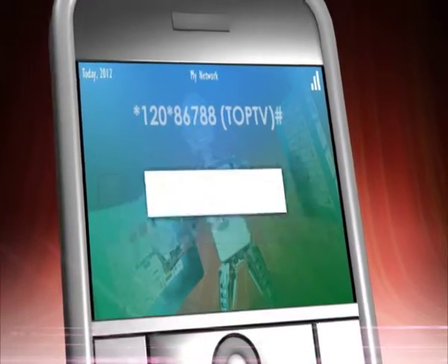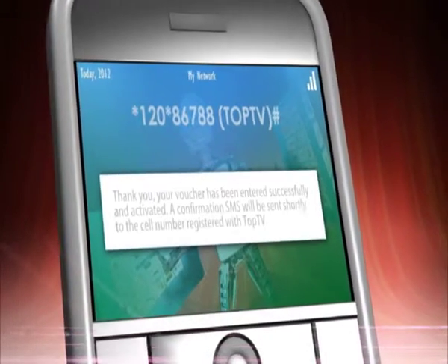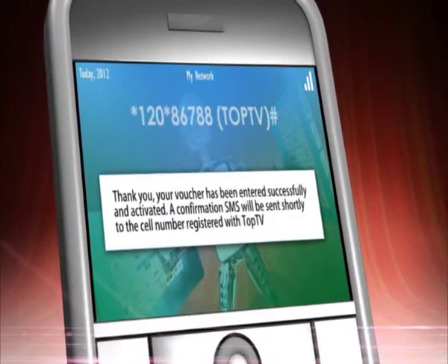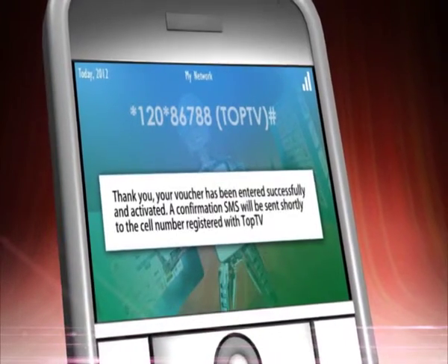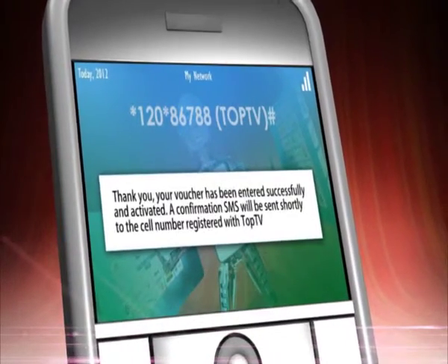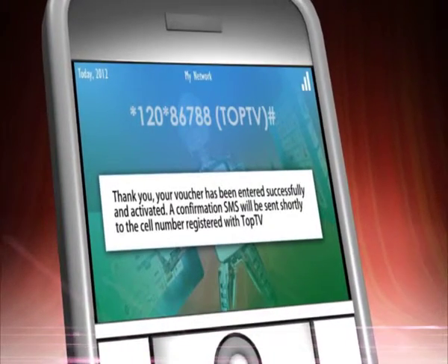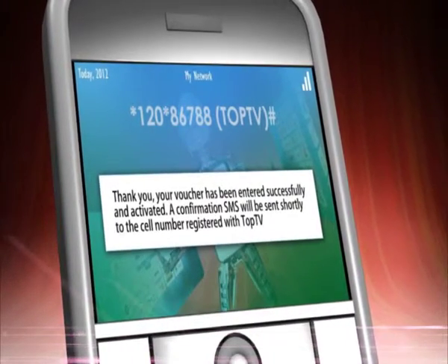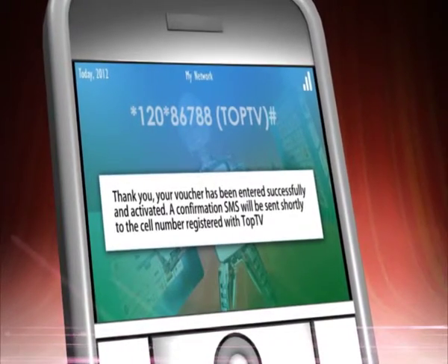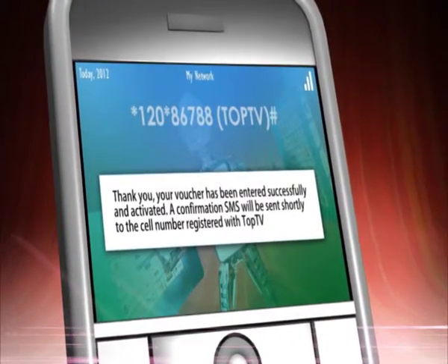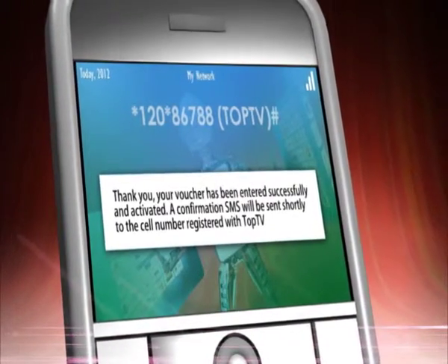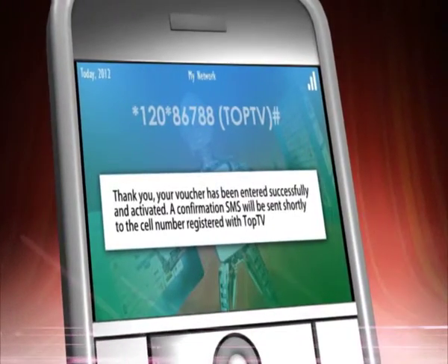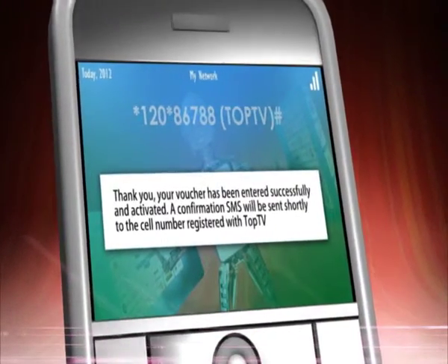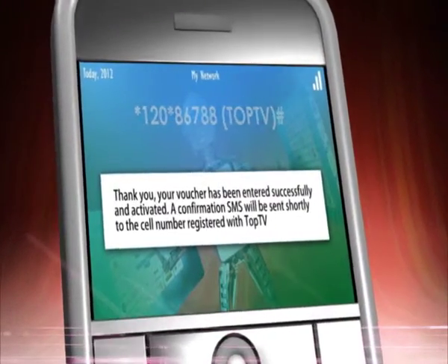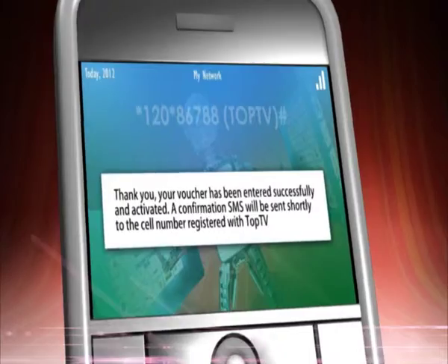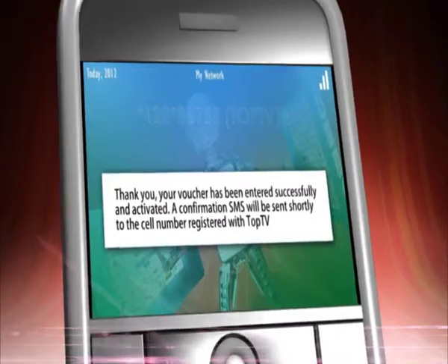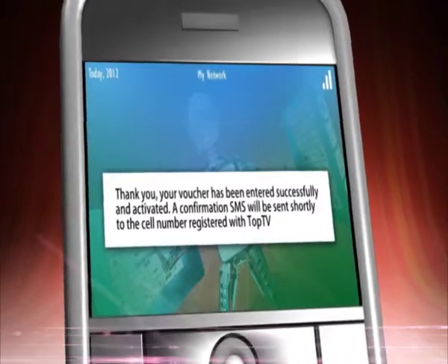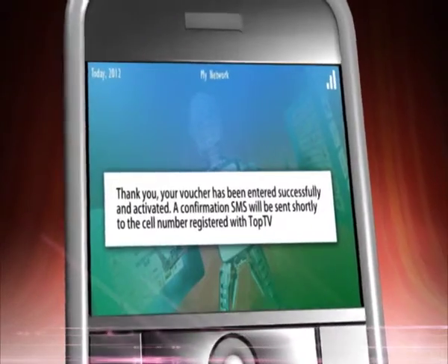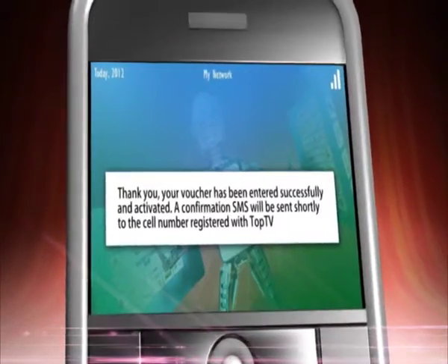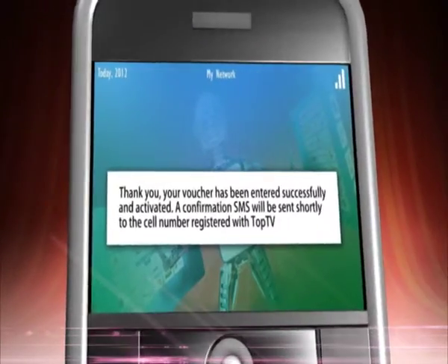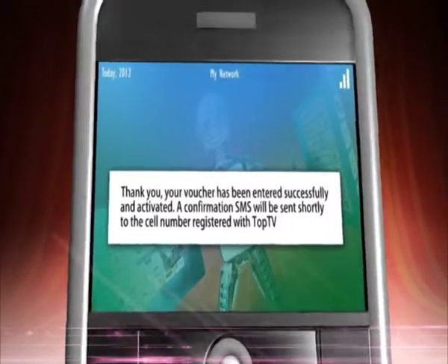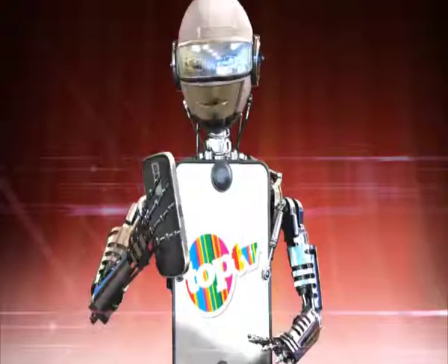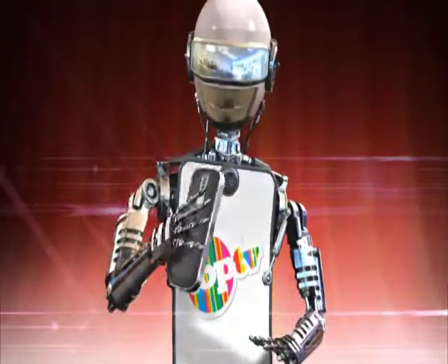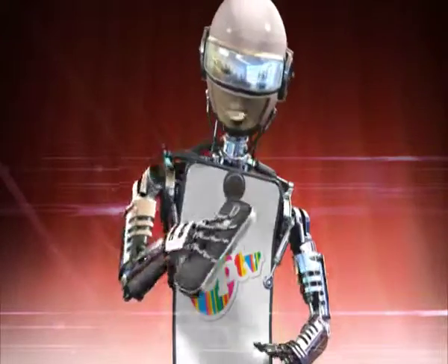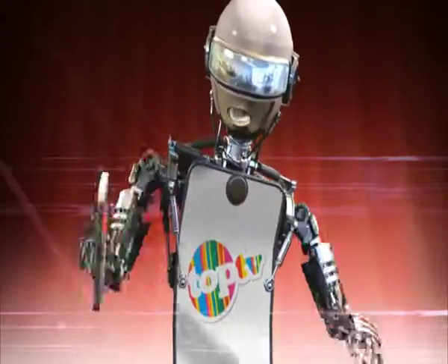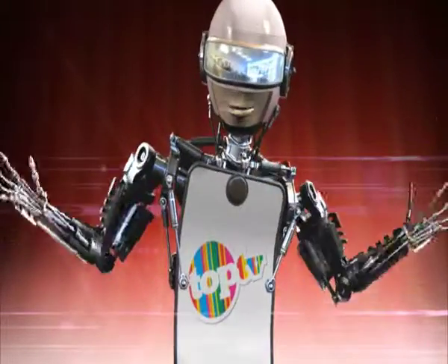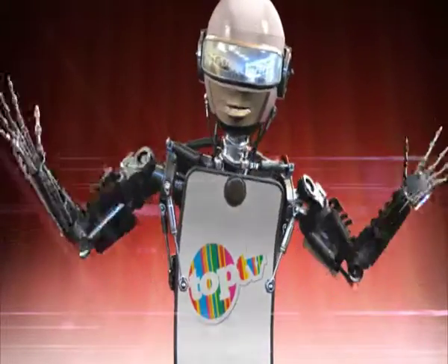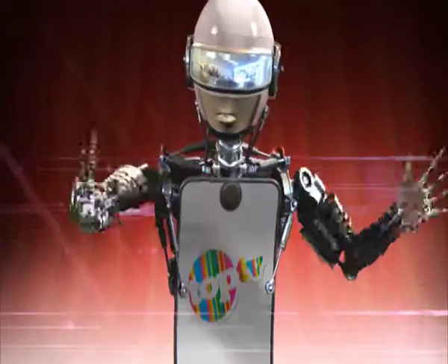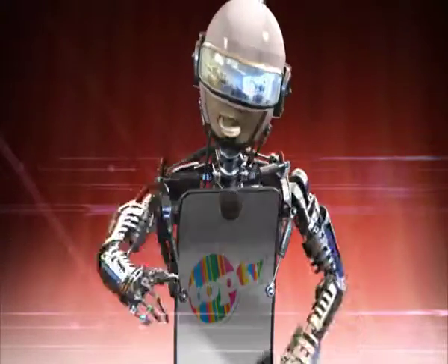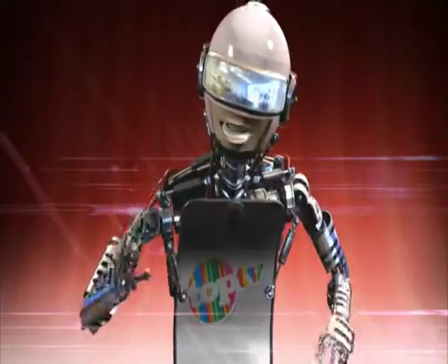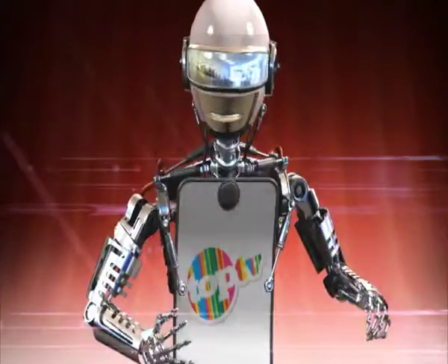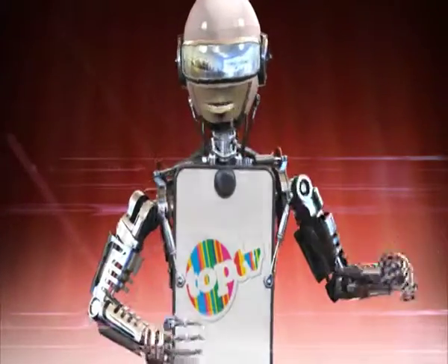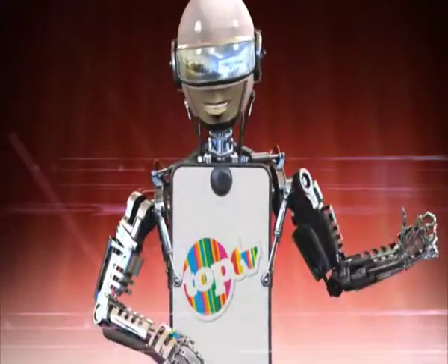A confirmation SMS will be sent shortly to the registered cell number. And voila! You are now part of the action.